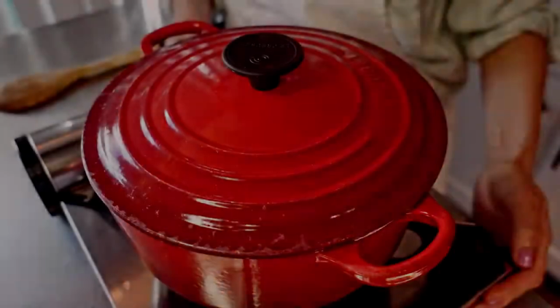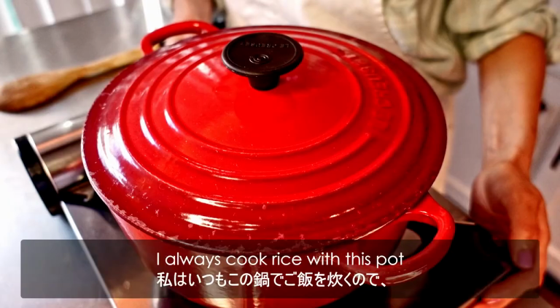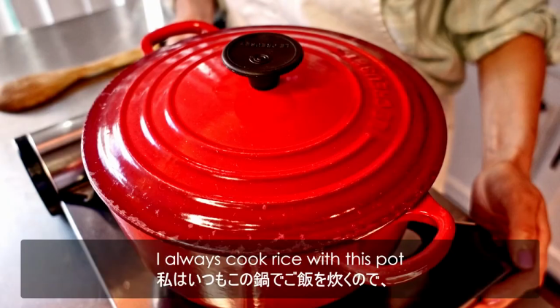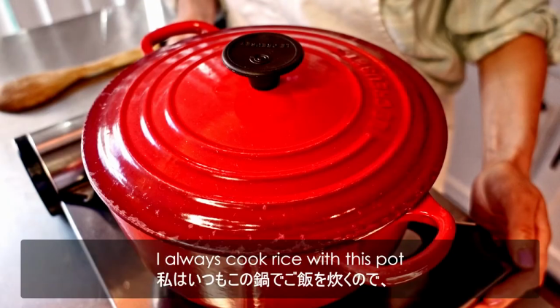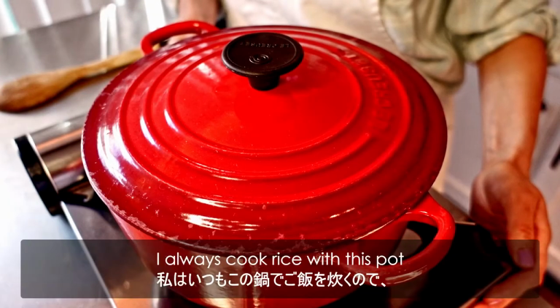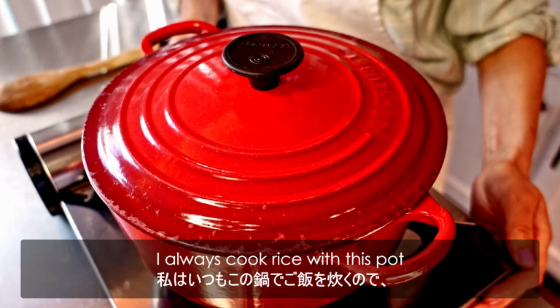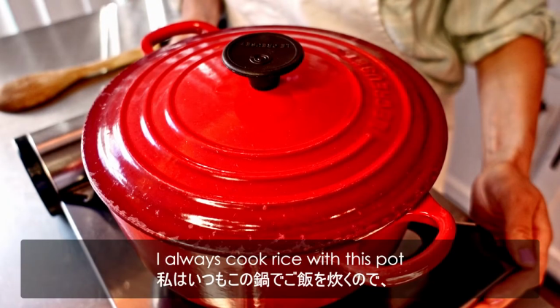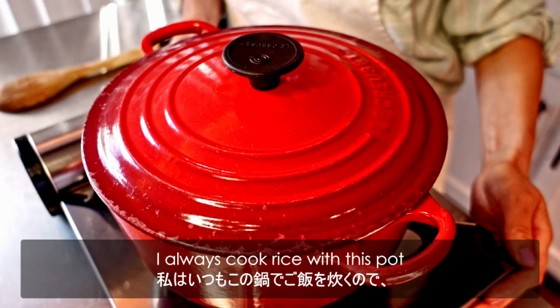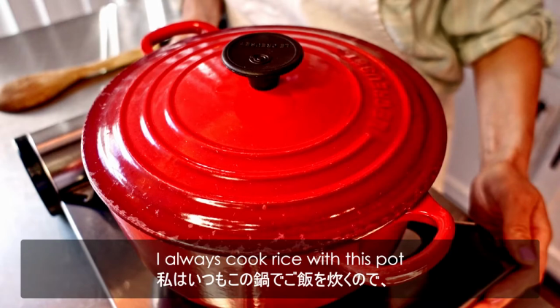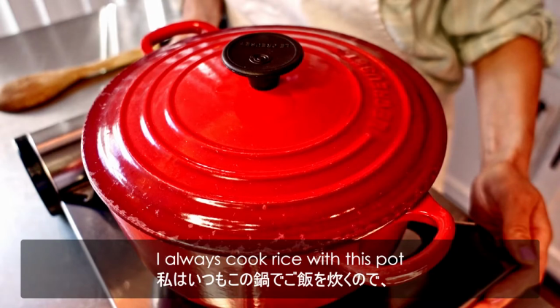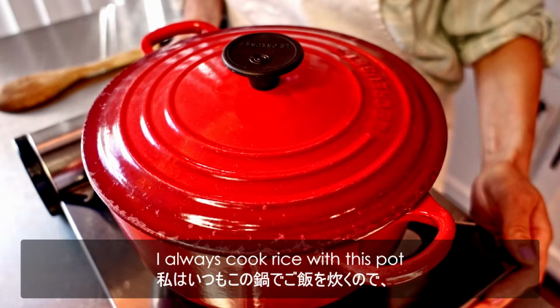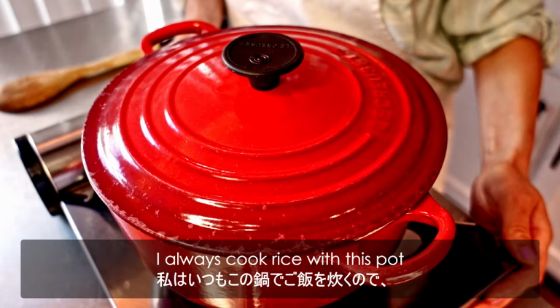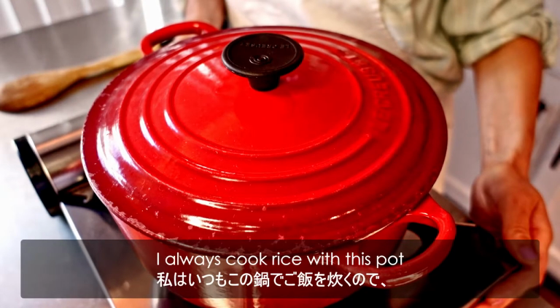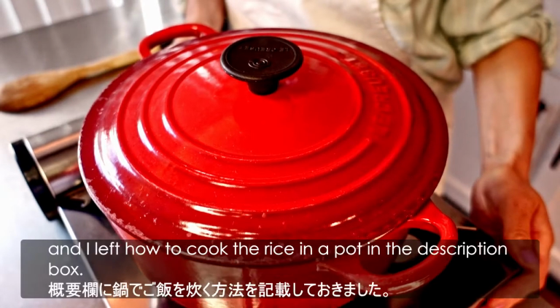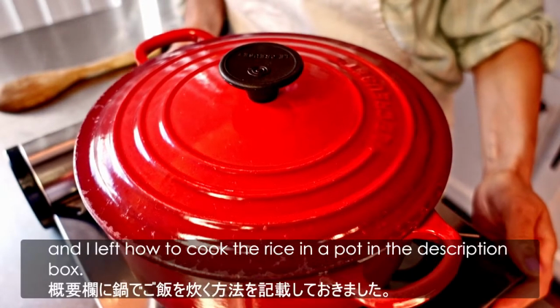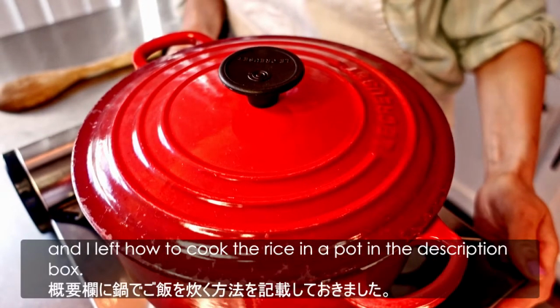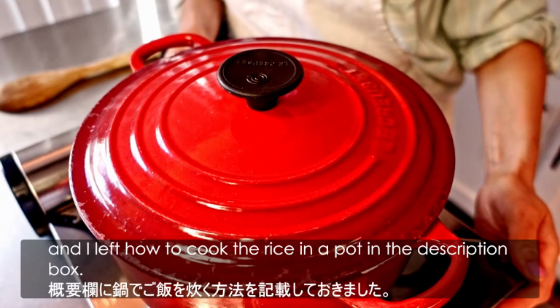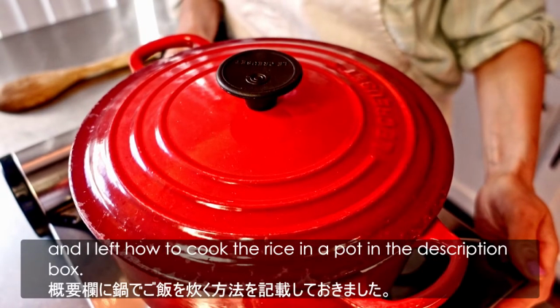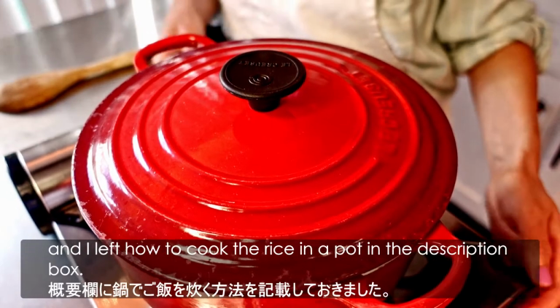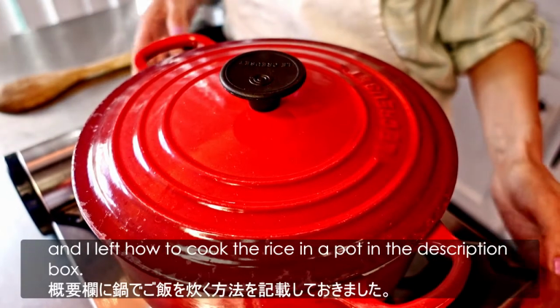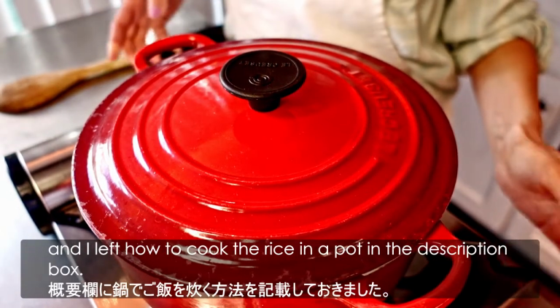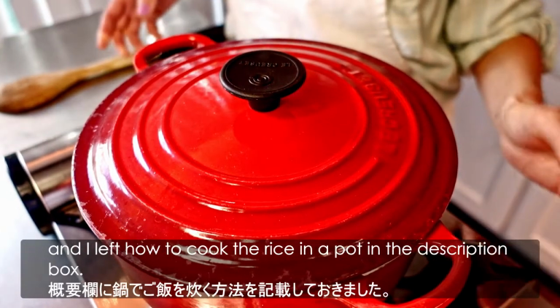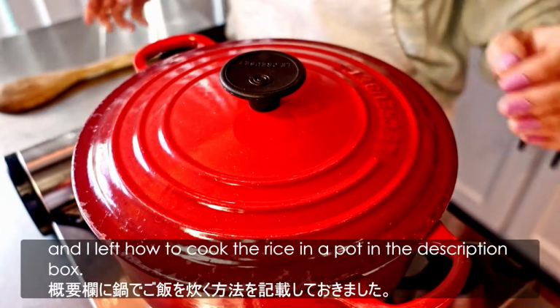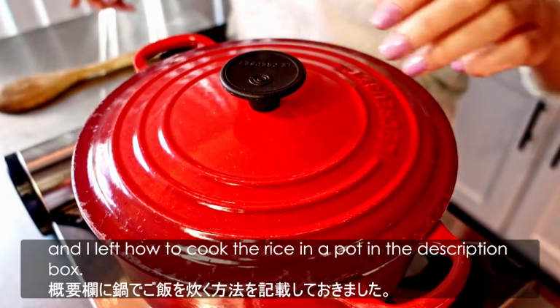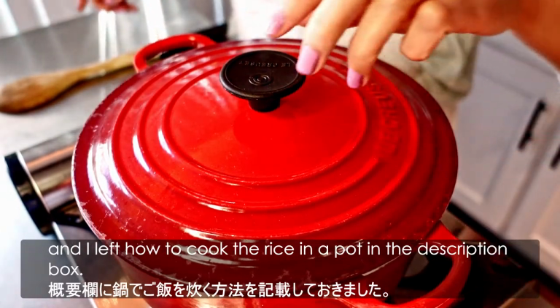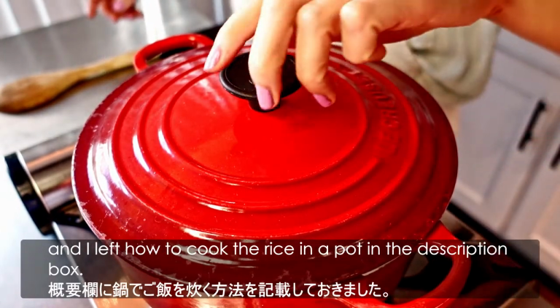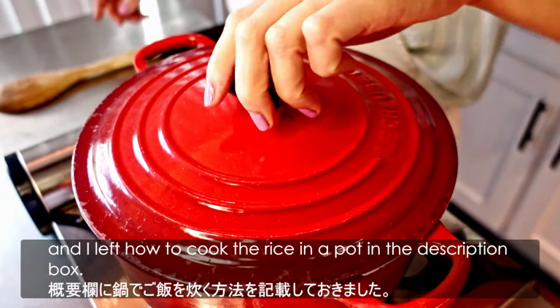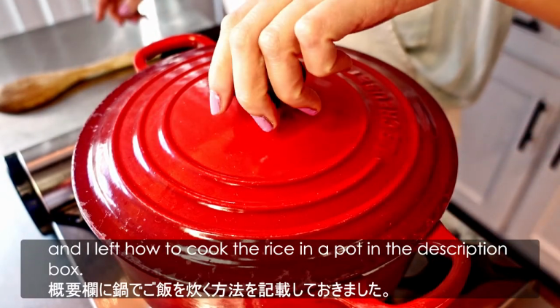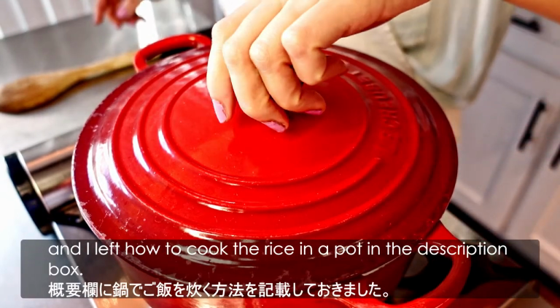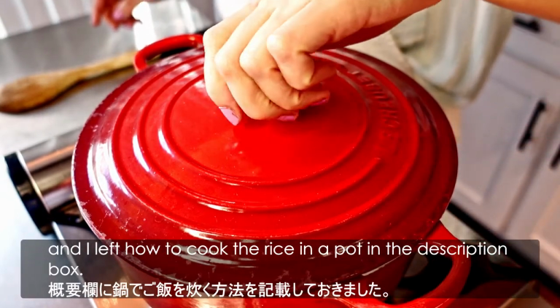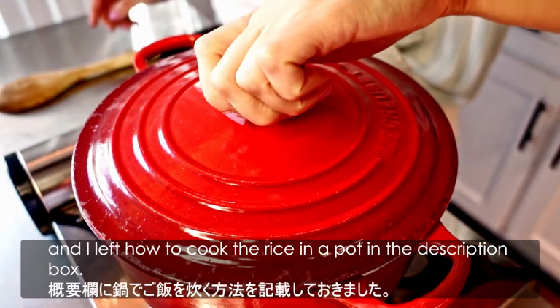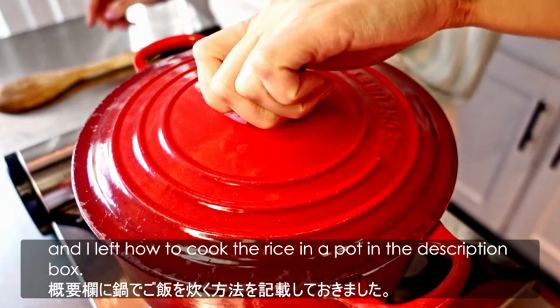I always cook rice with this pot, and I left instructions on how to cook the rice in the pot in the description box.